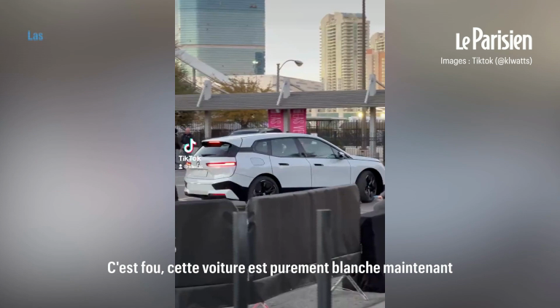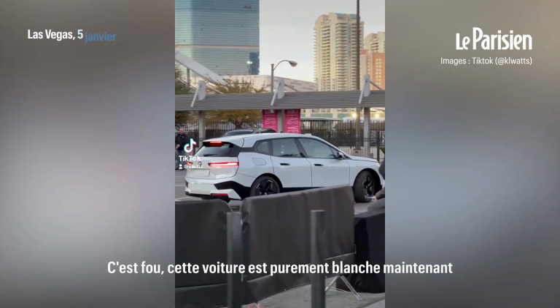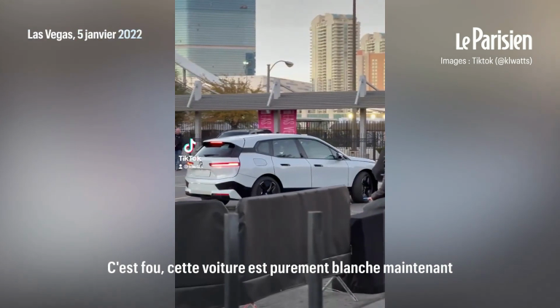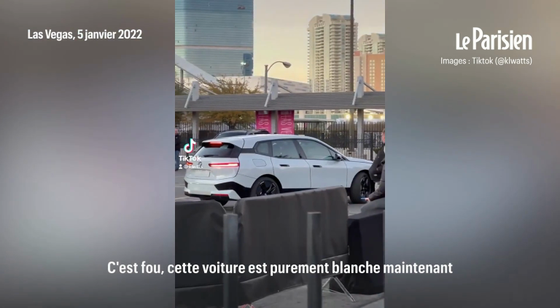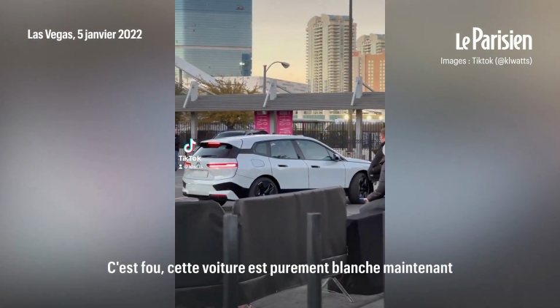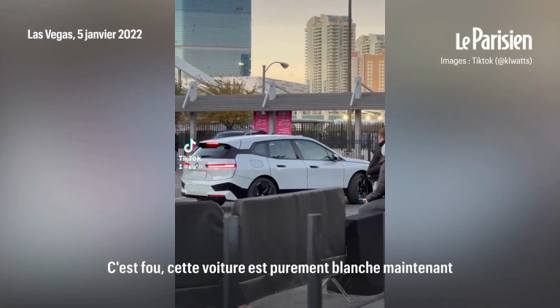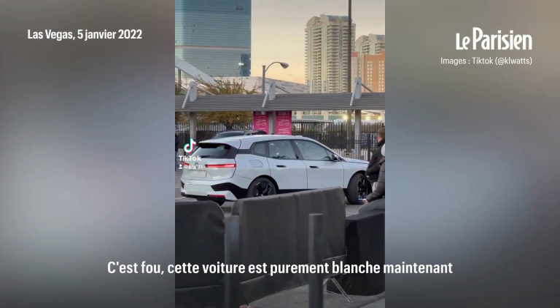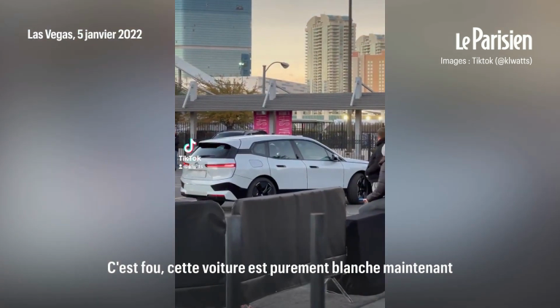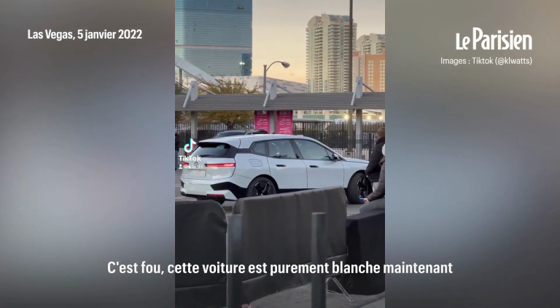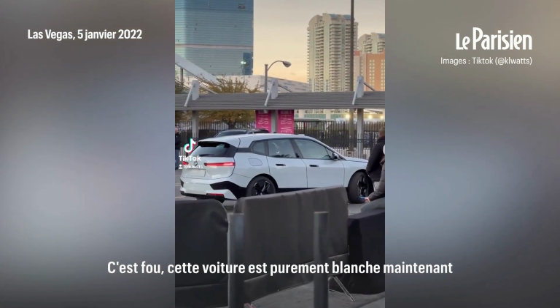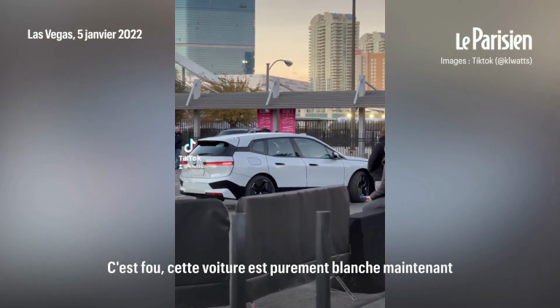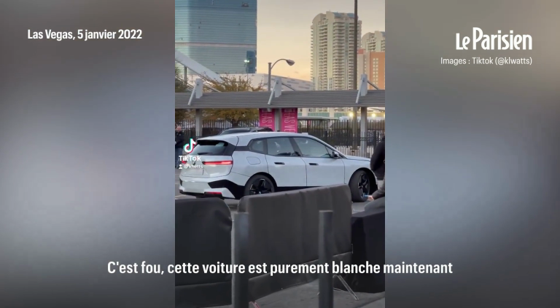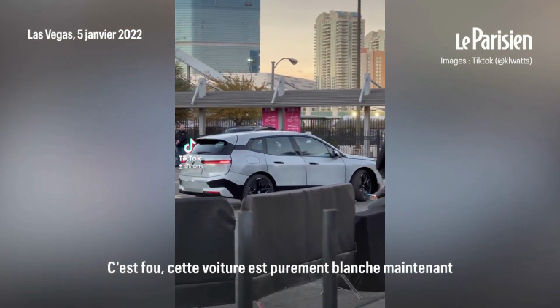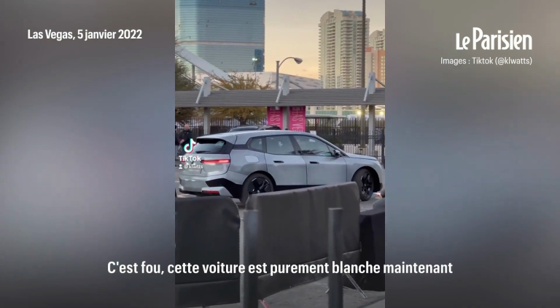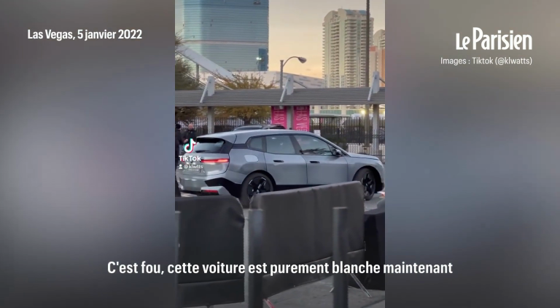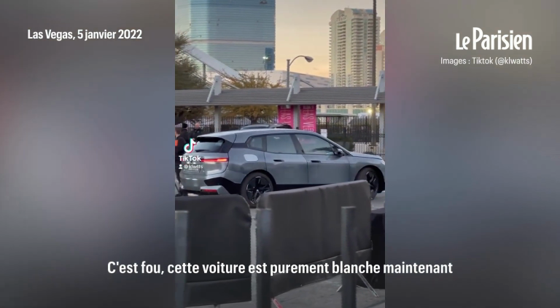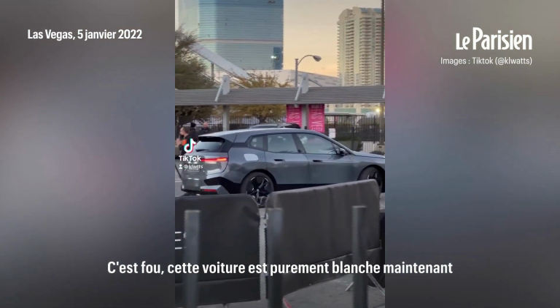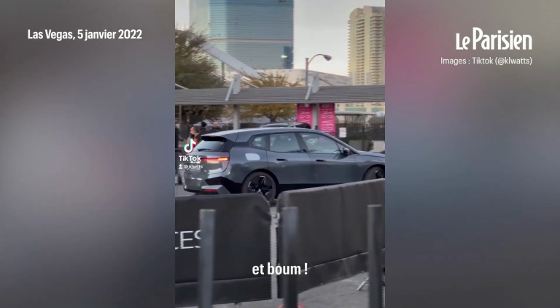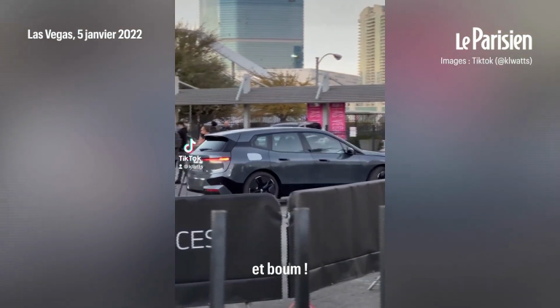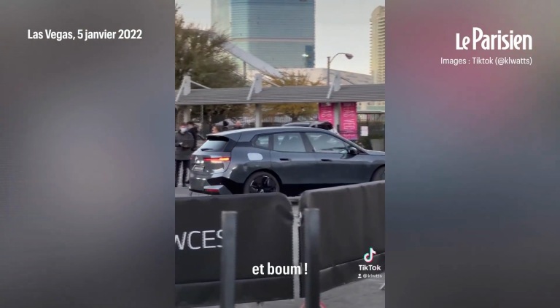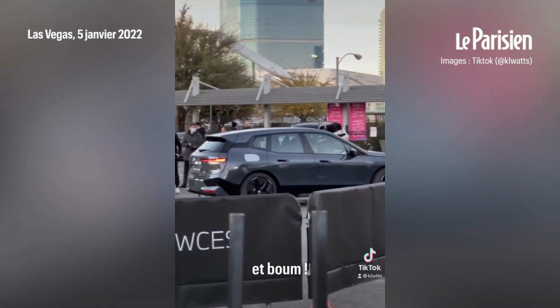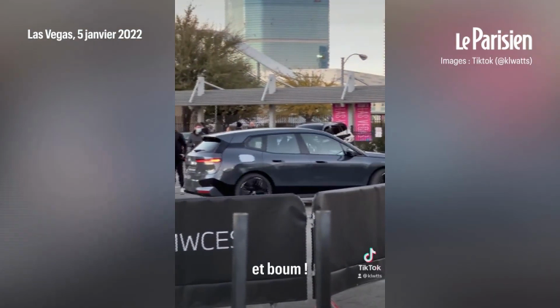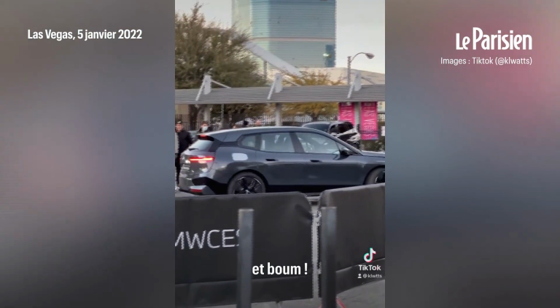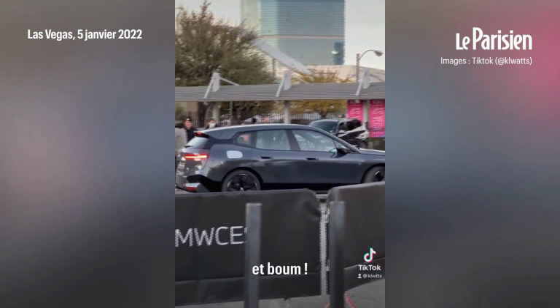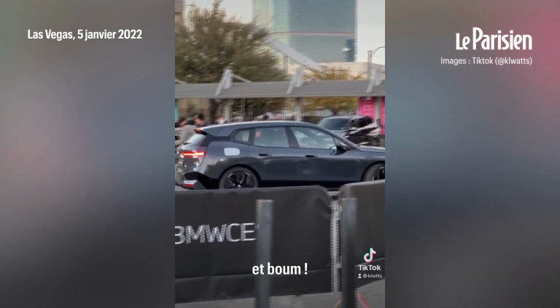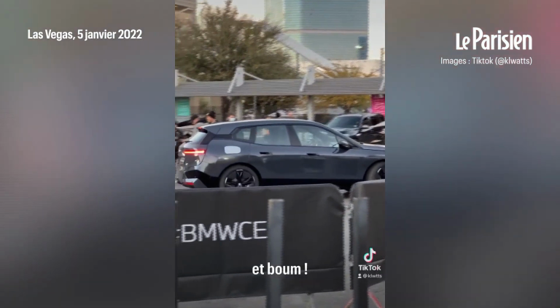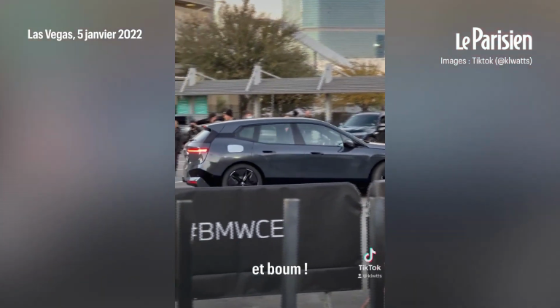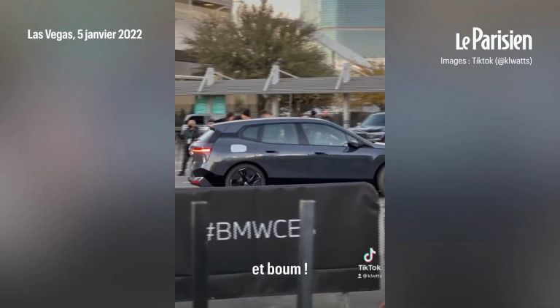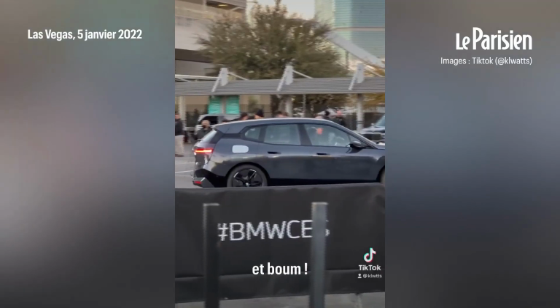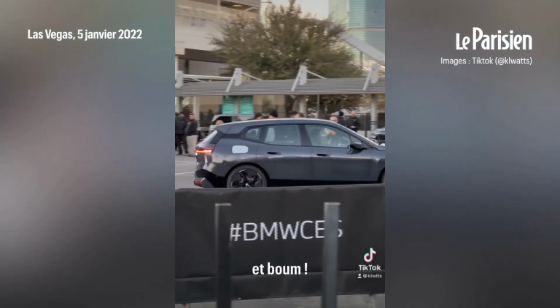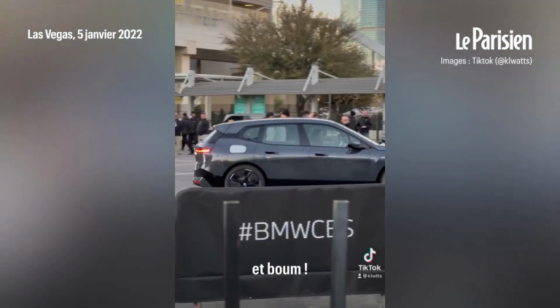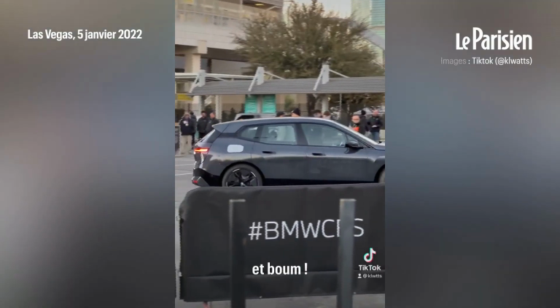It's crazy. That car looks pure white right now and boom! Look at that! Everything but the gas cap.